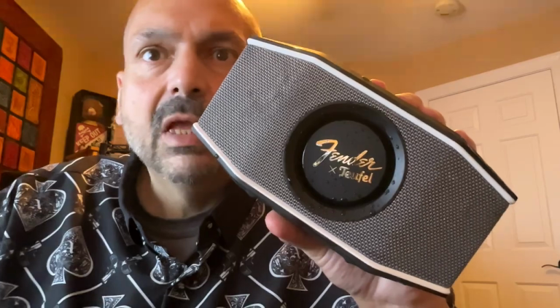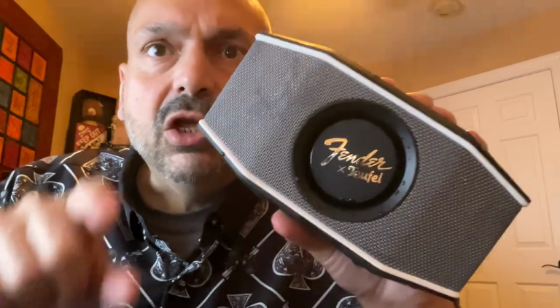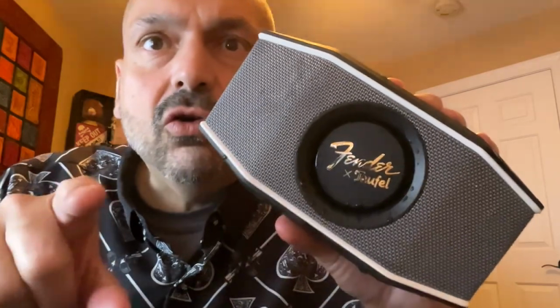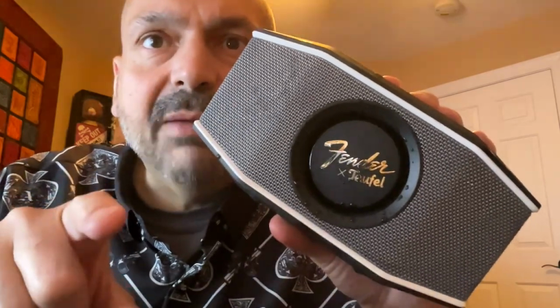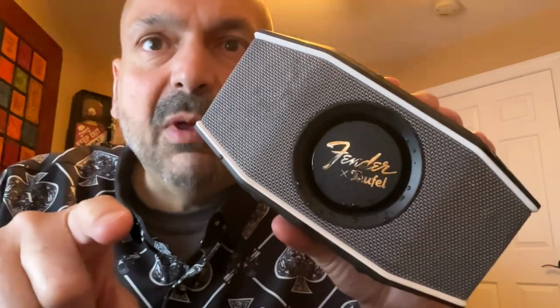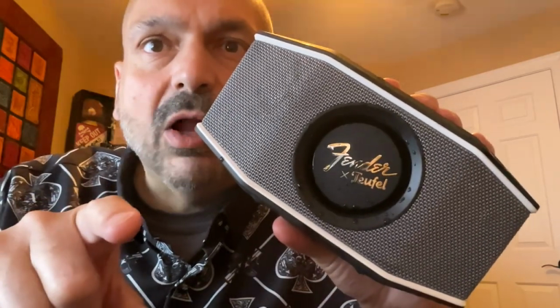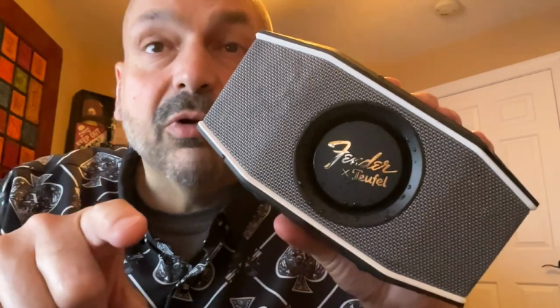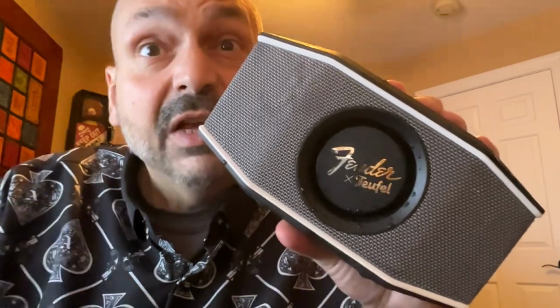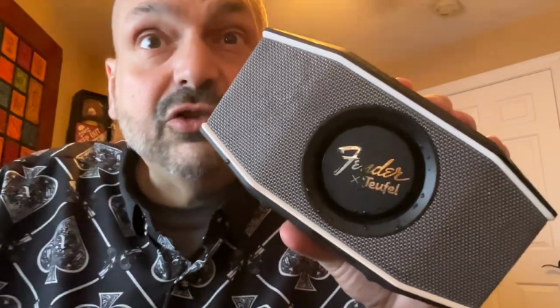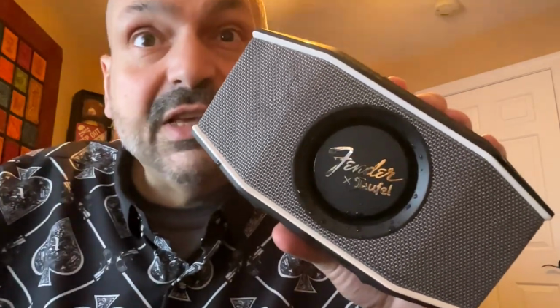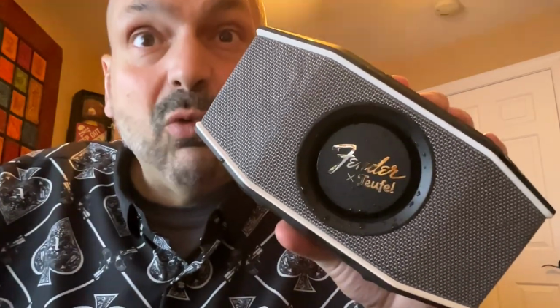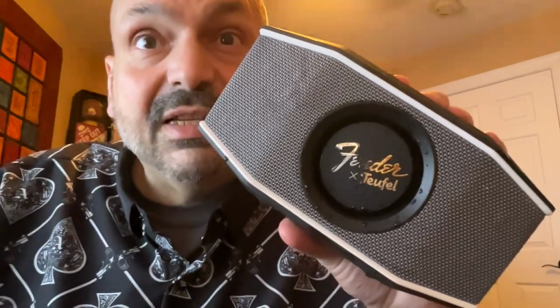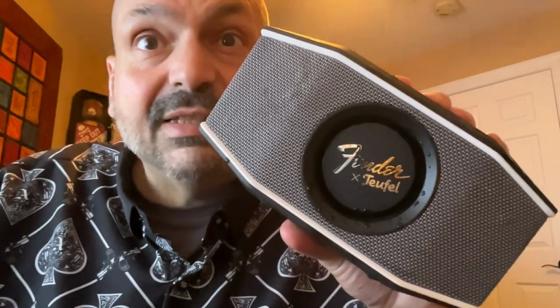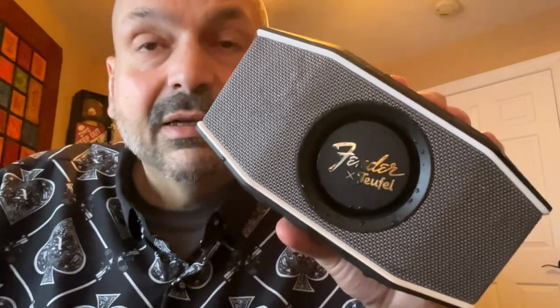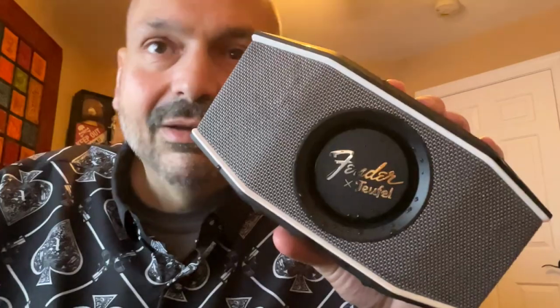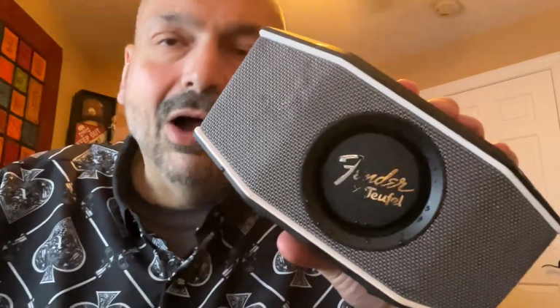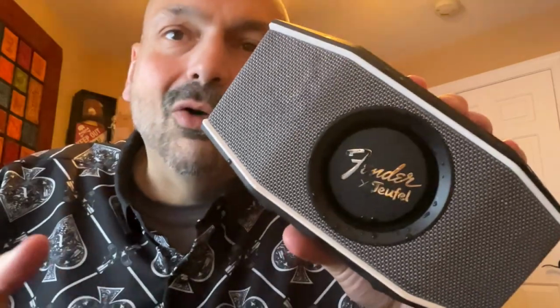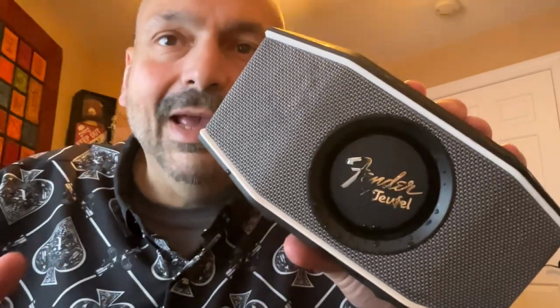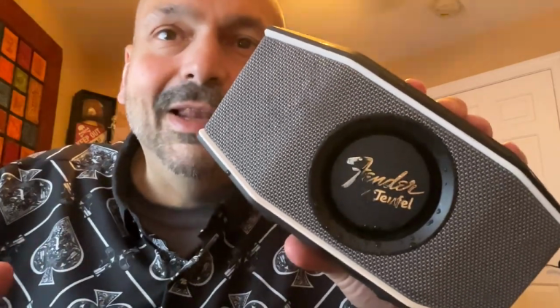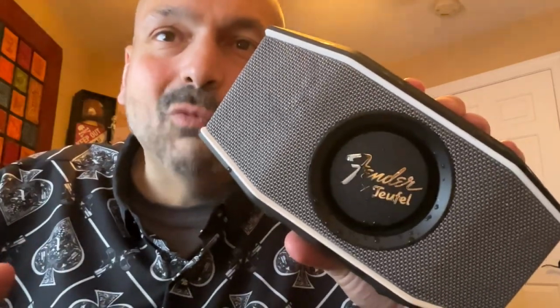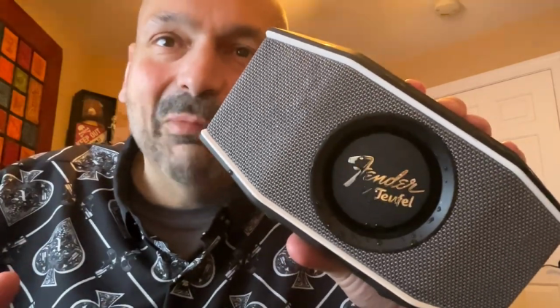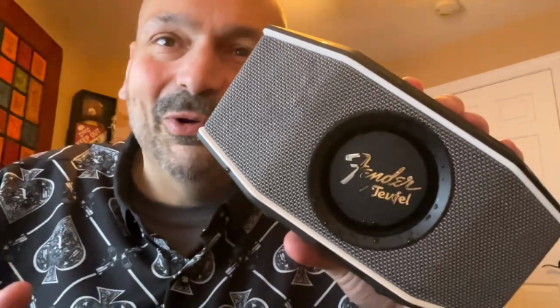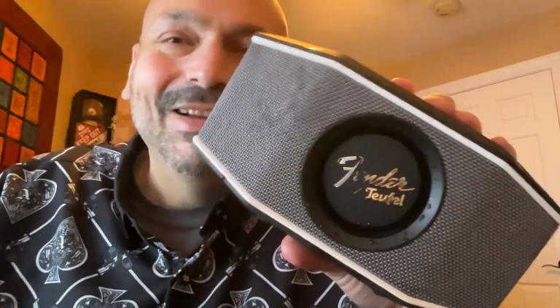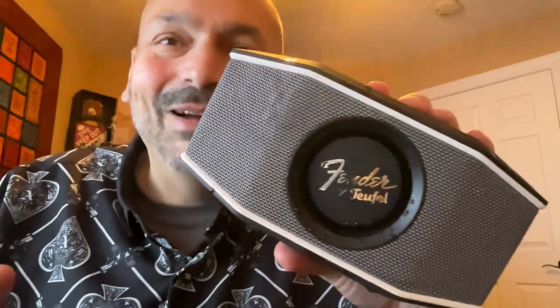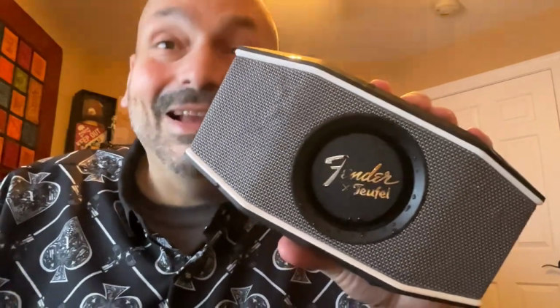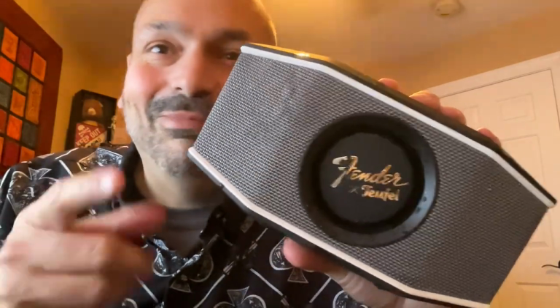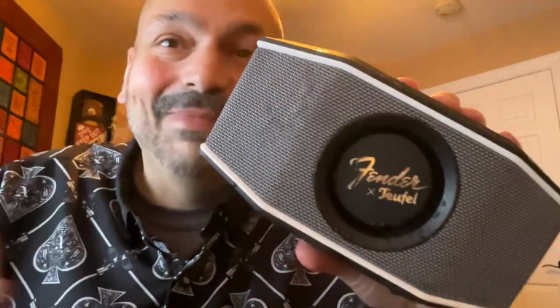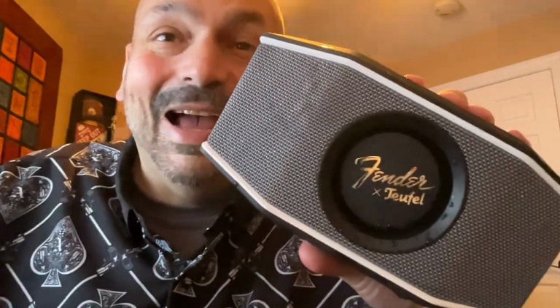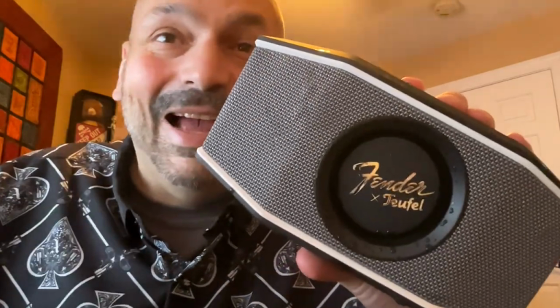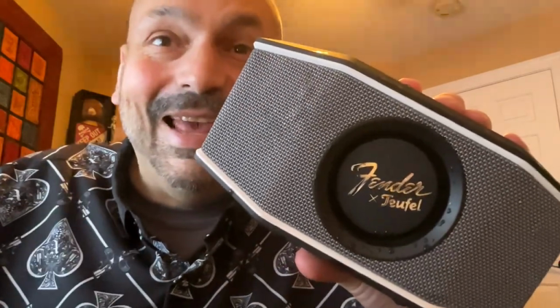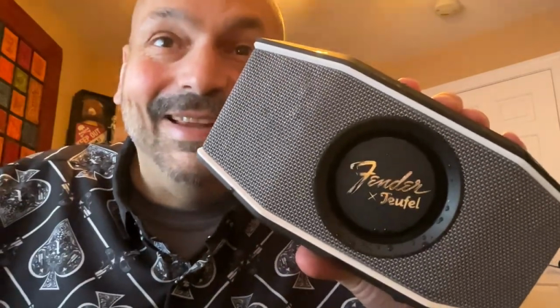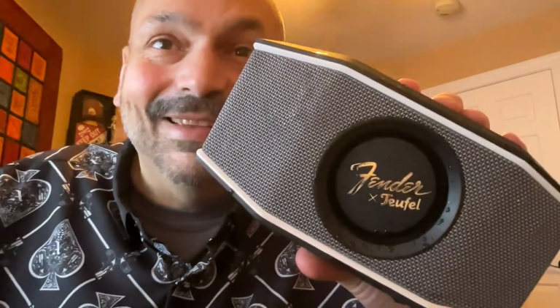You claim to be waterproof. Did you think I wouldn't test? Okay, it is waterproof, but I had to test.